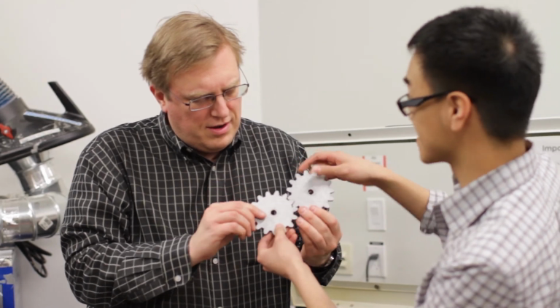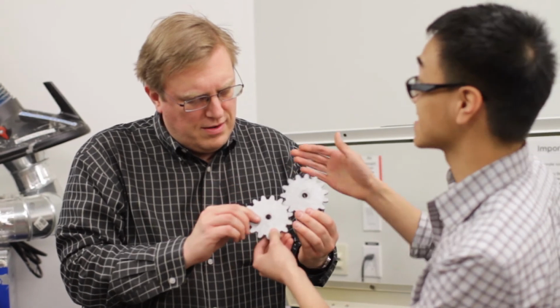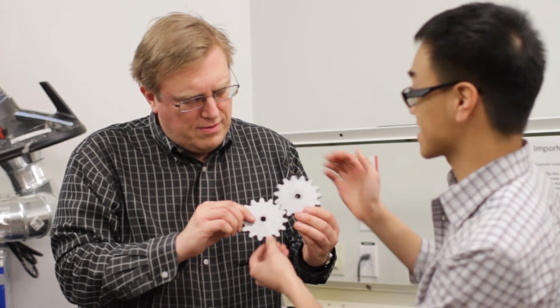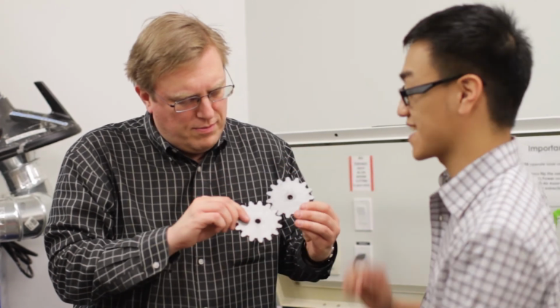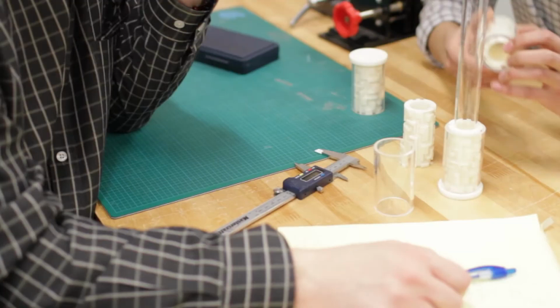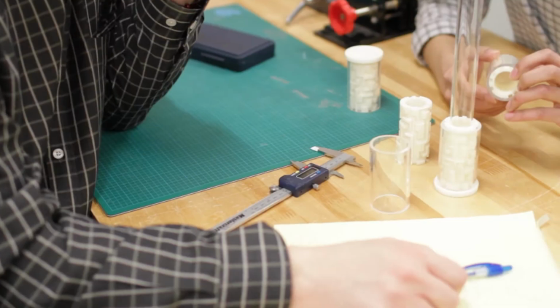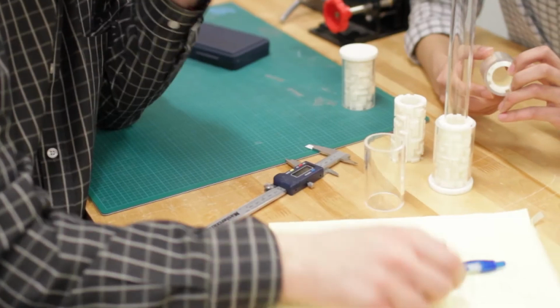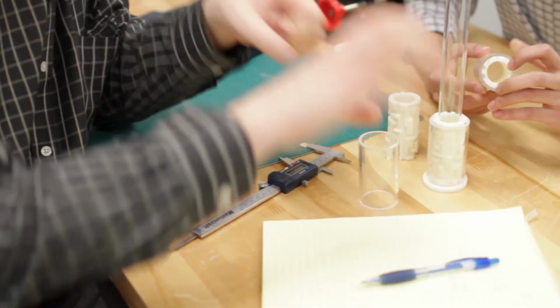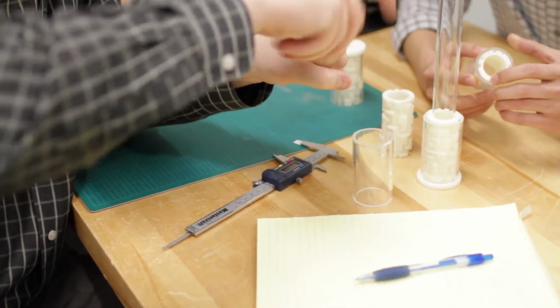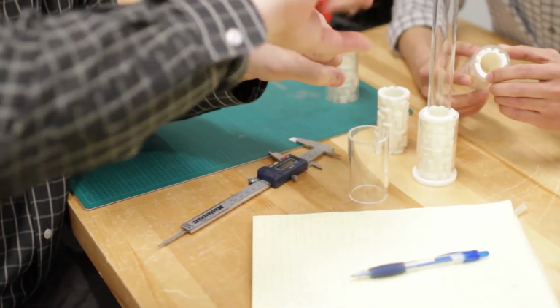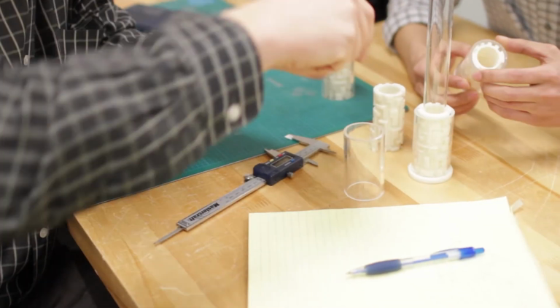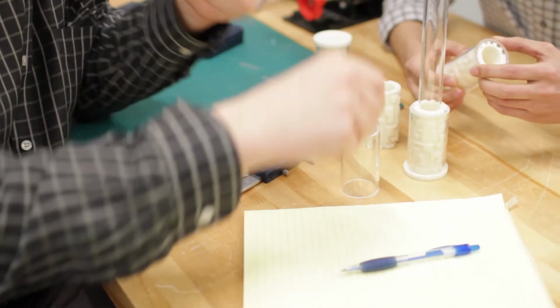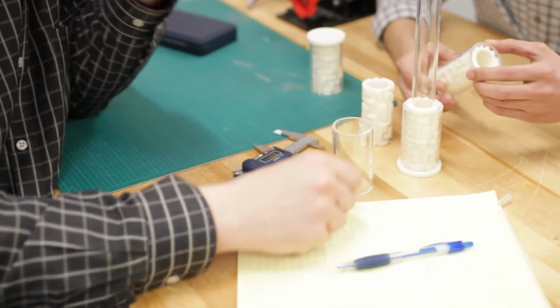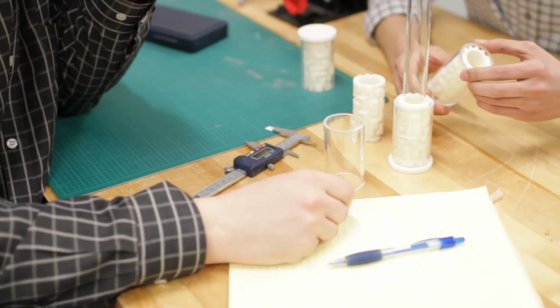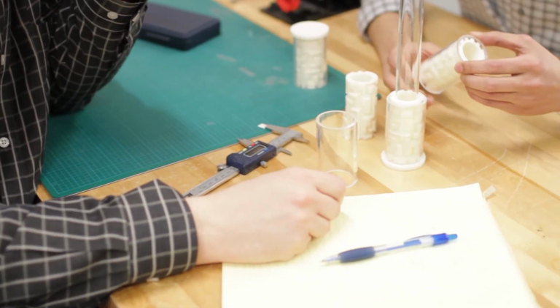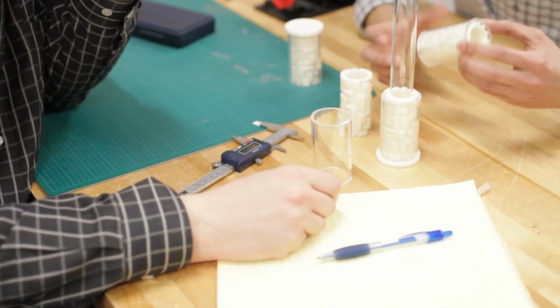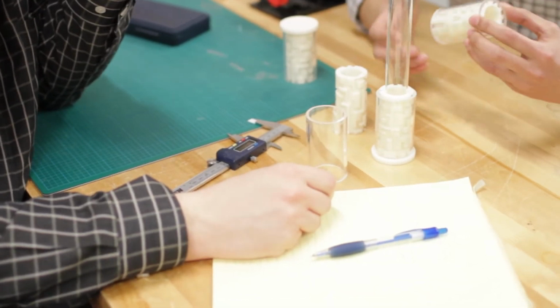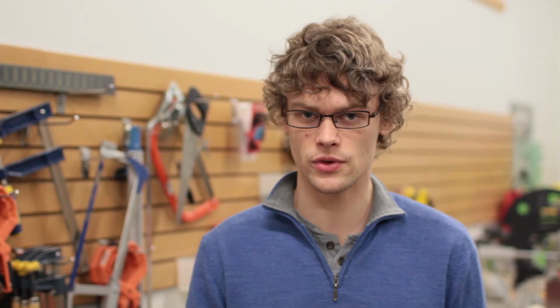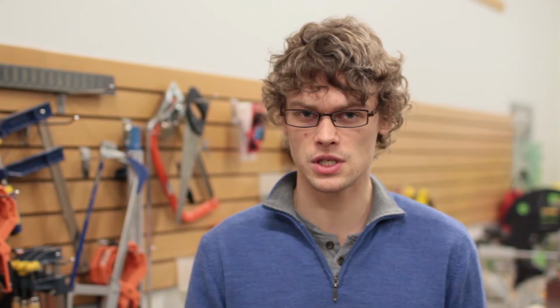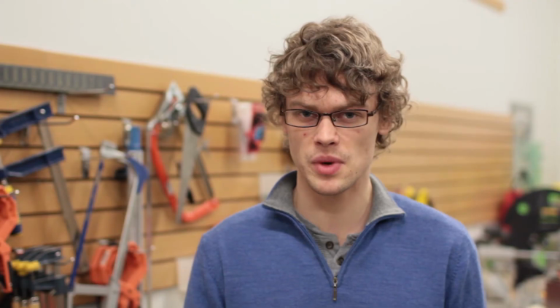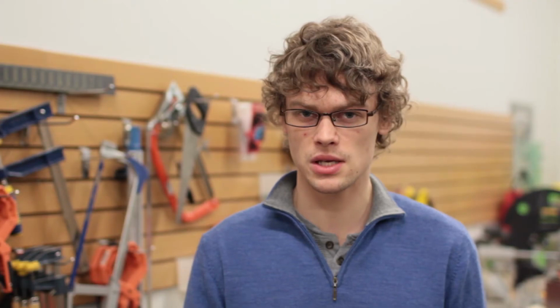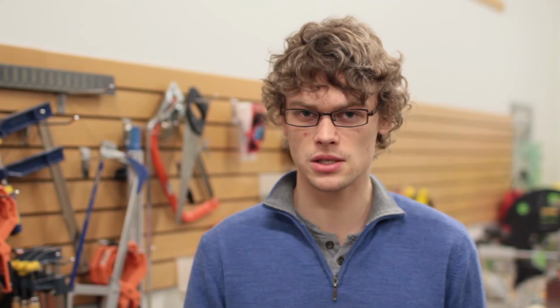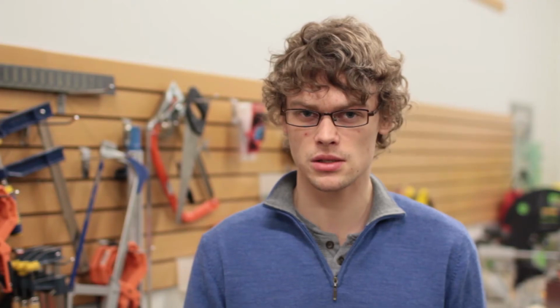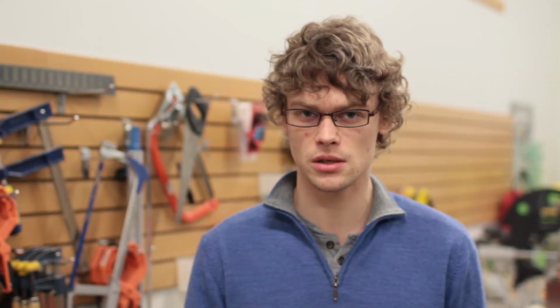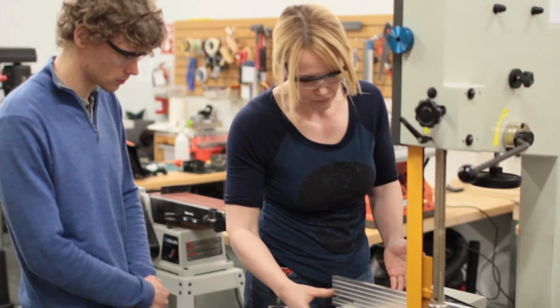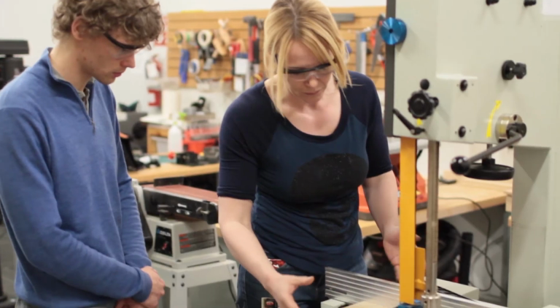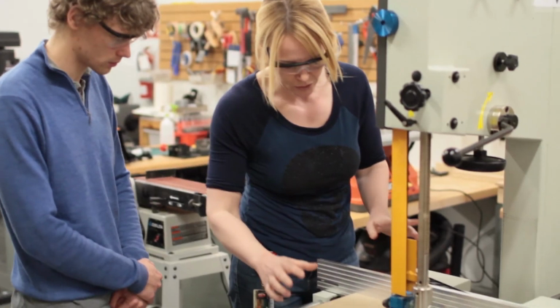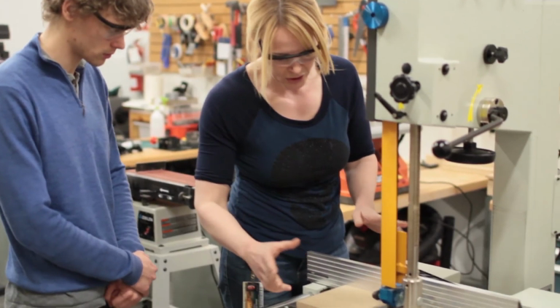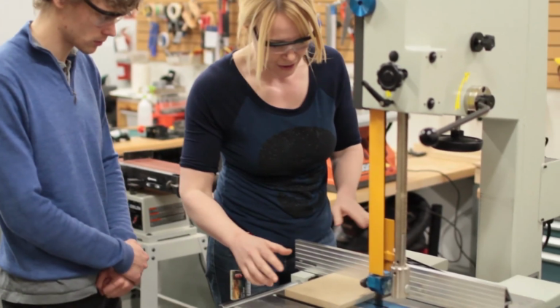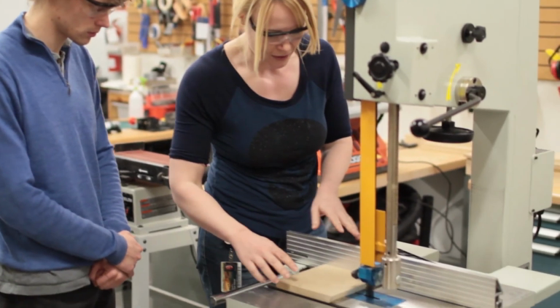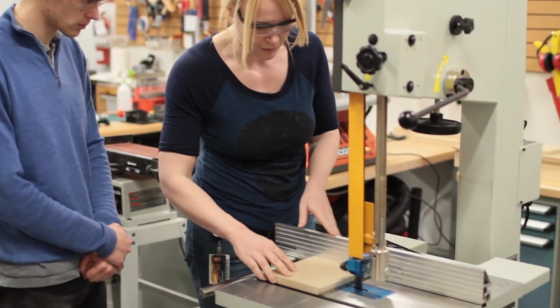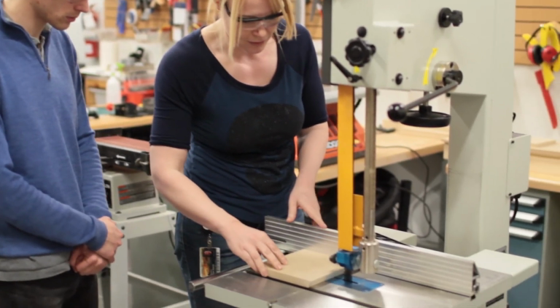Come in, have a look around, get the feel for the space, learn how the machines work.